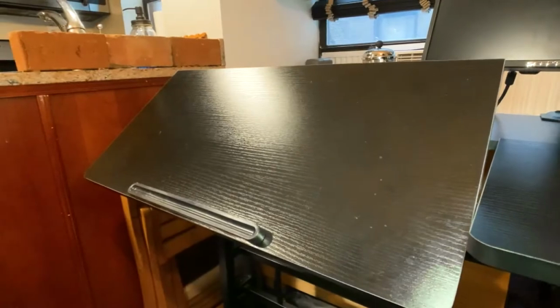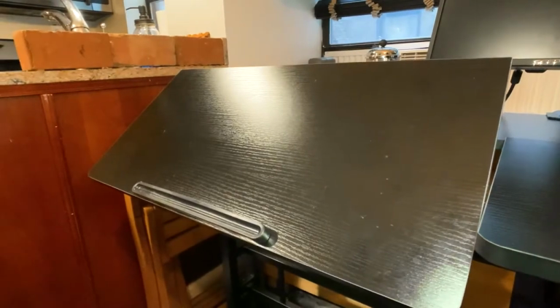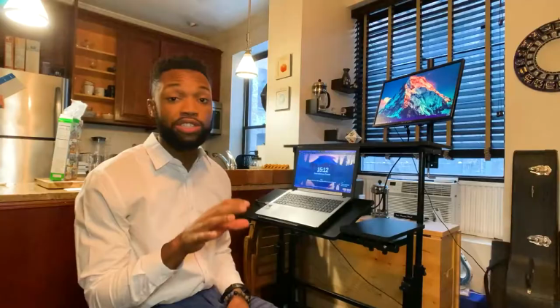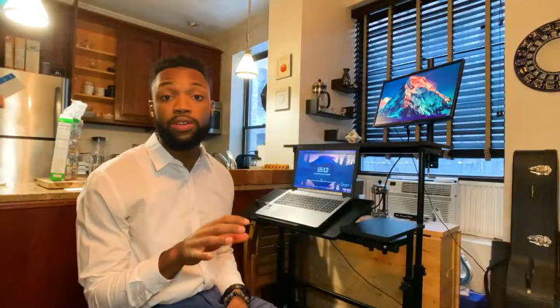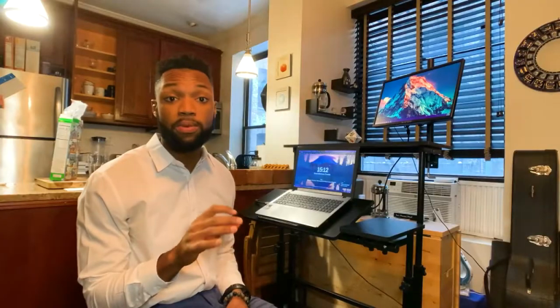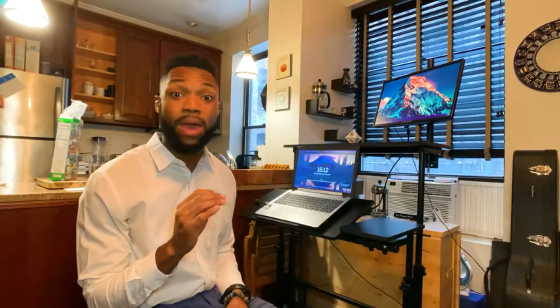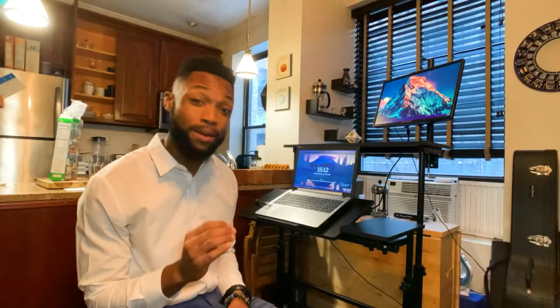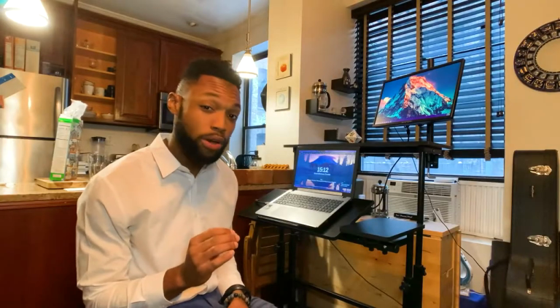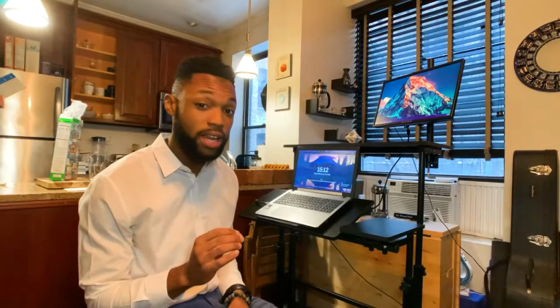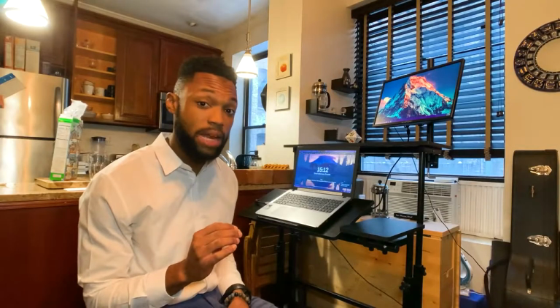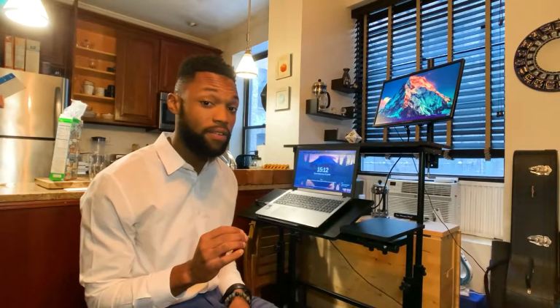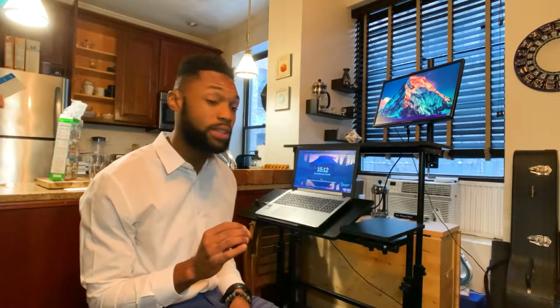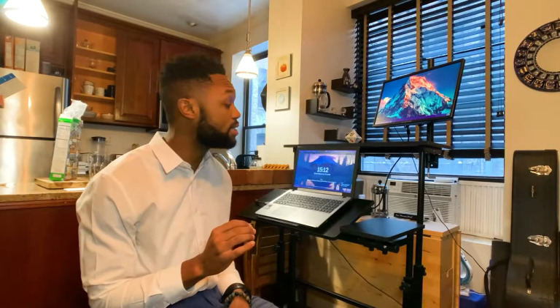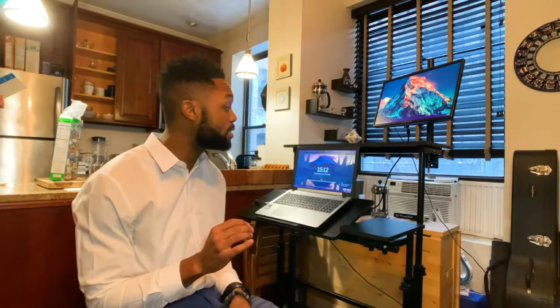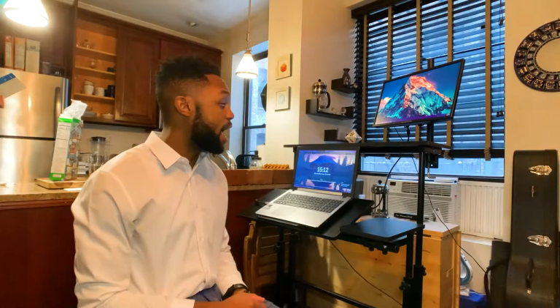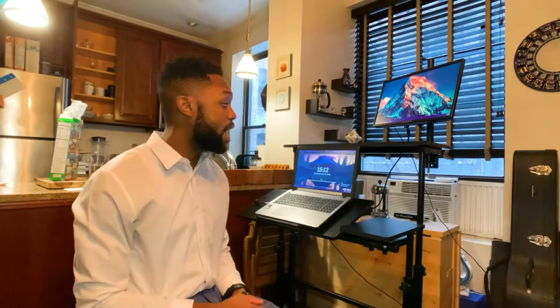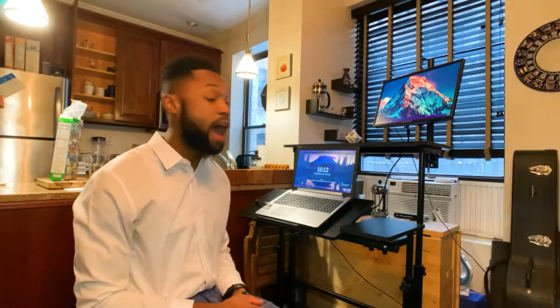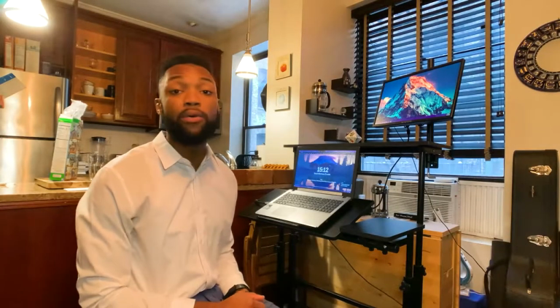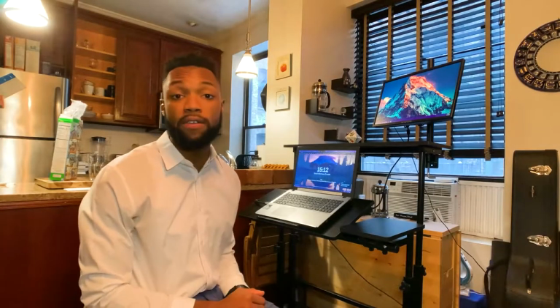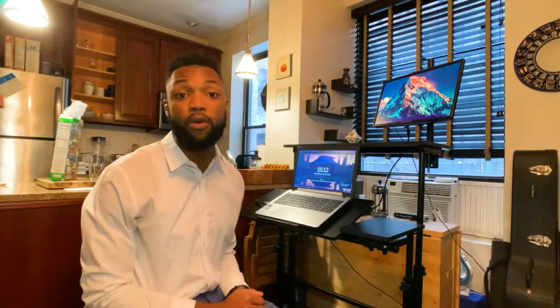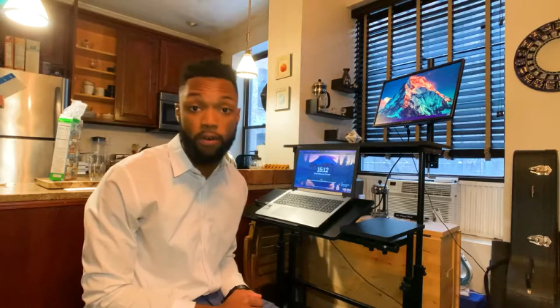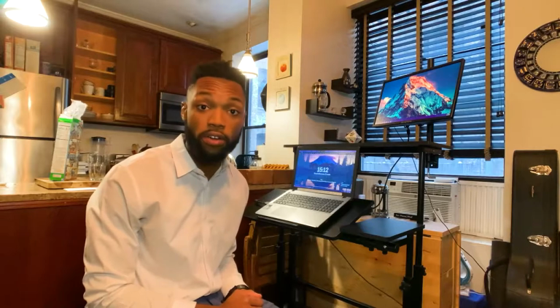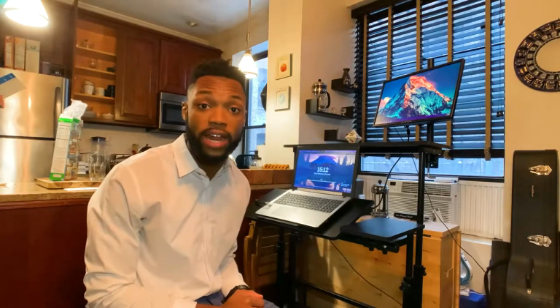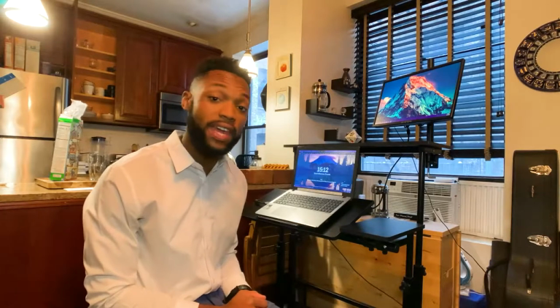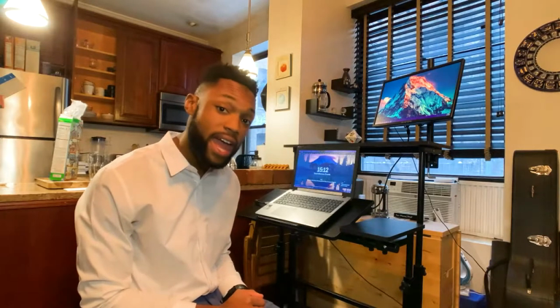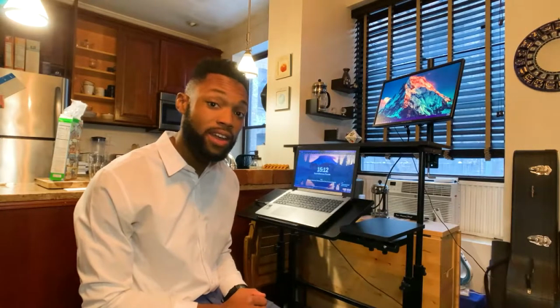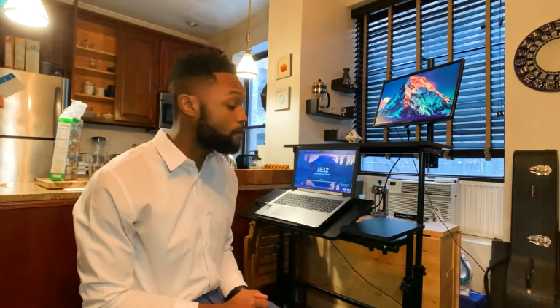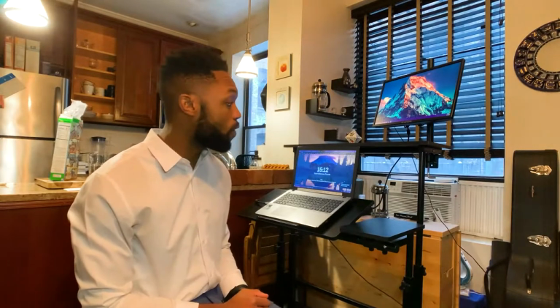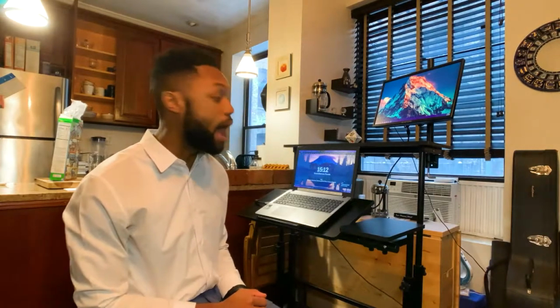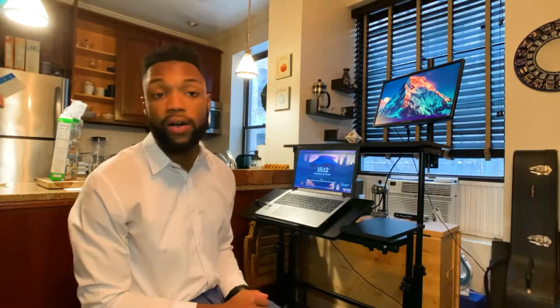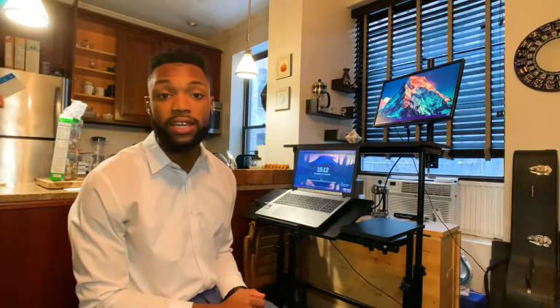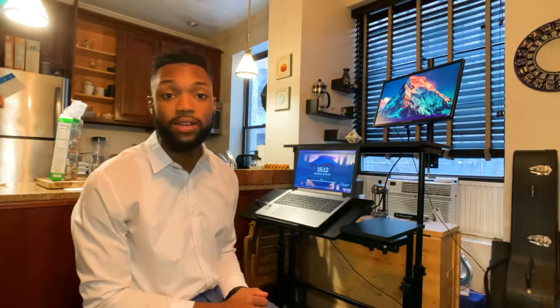I'll share with you some of the pain points that I've been having with this desk, and I will give an overall grade at the end for how I think it's doing.